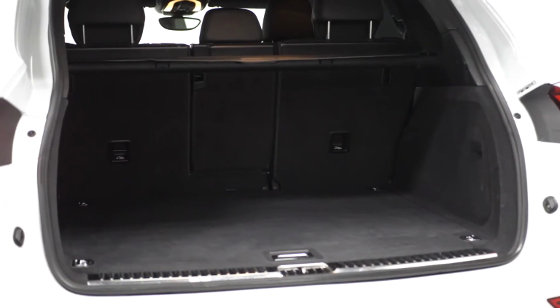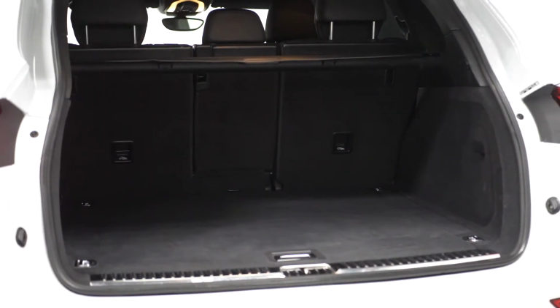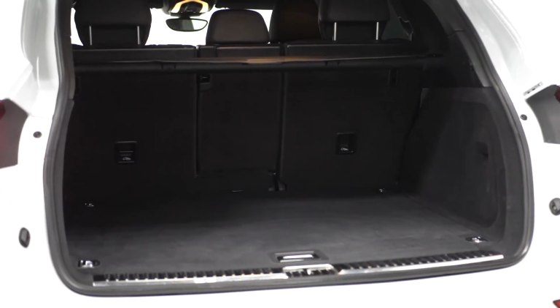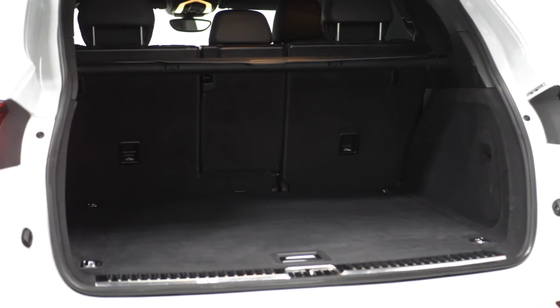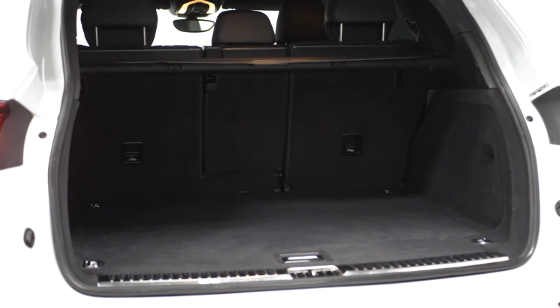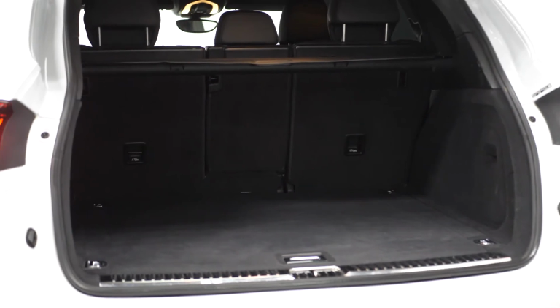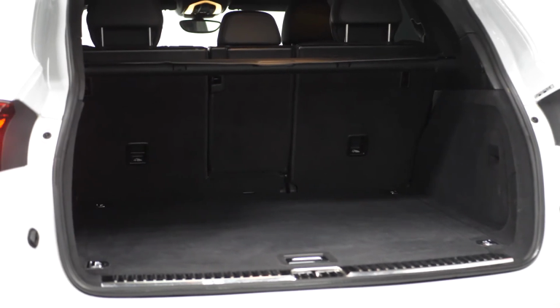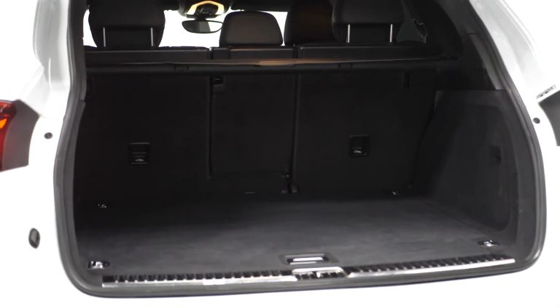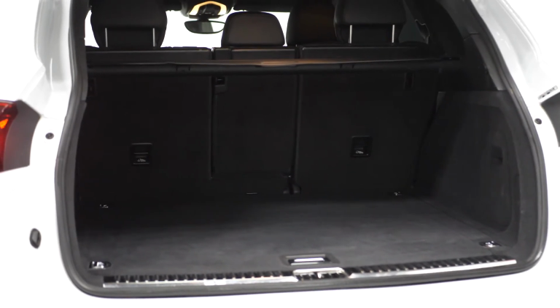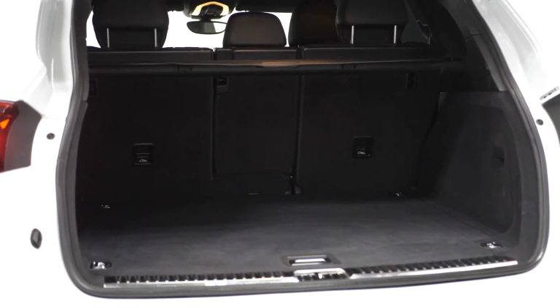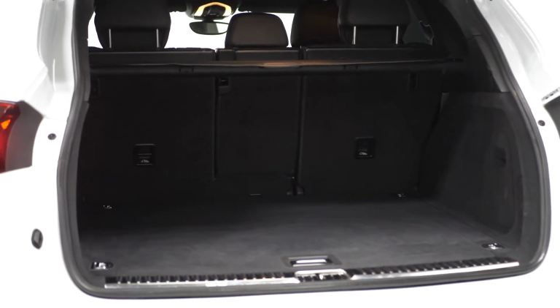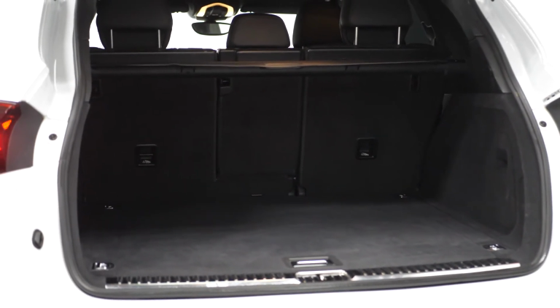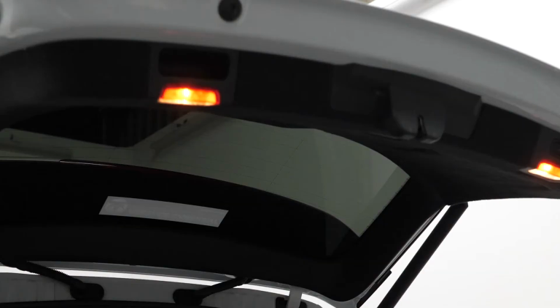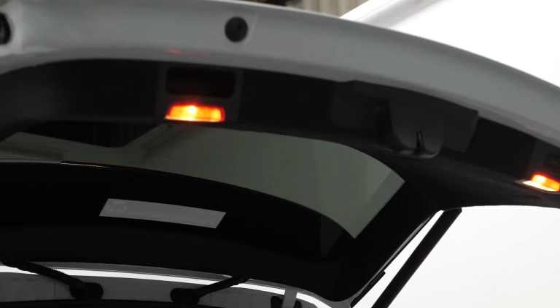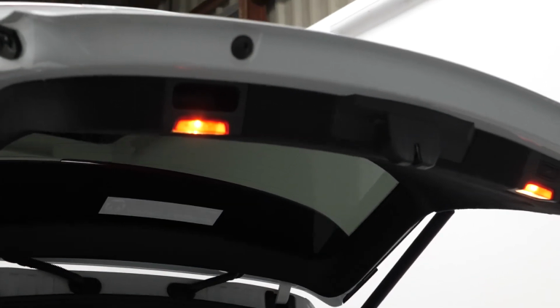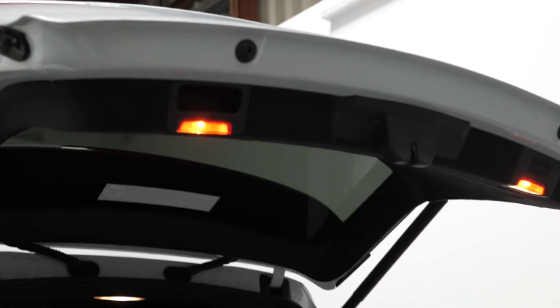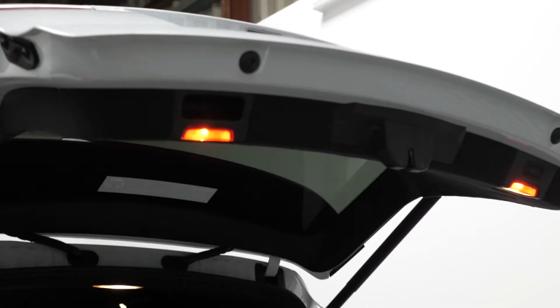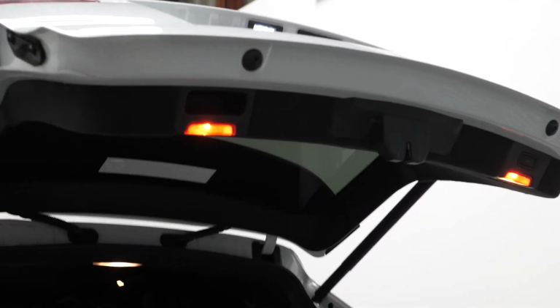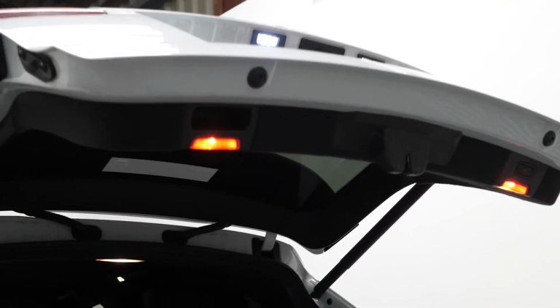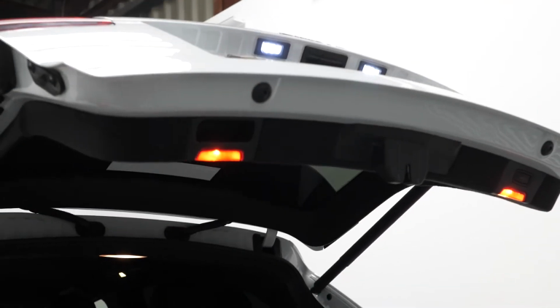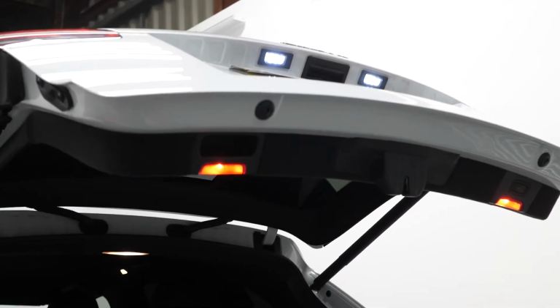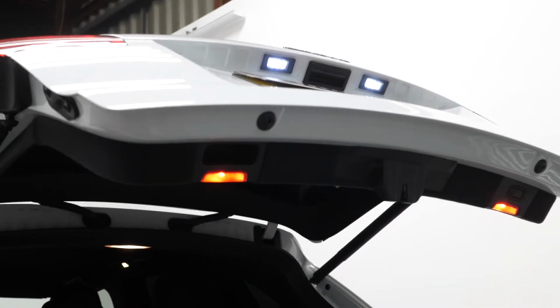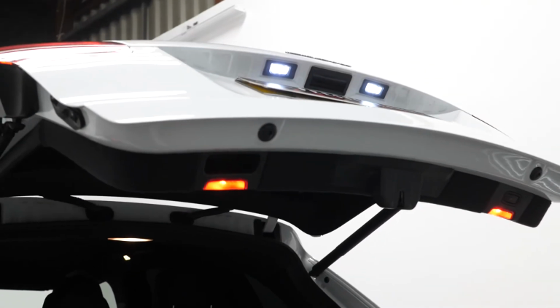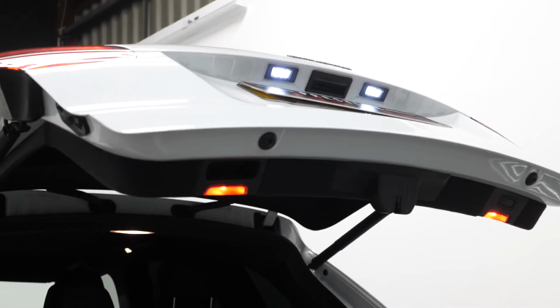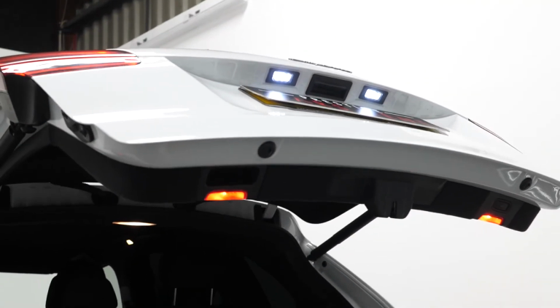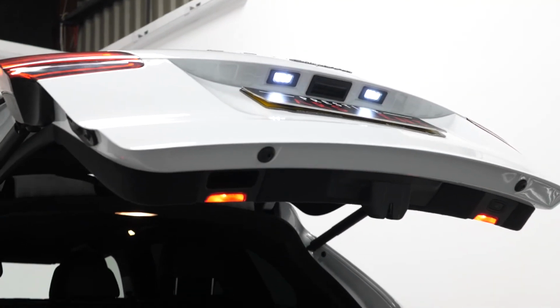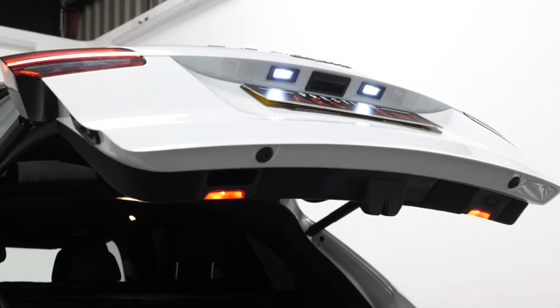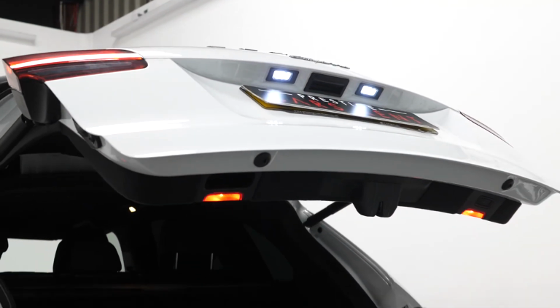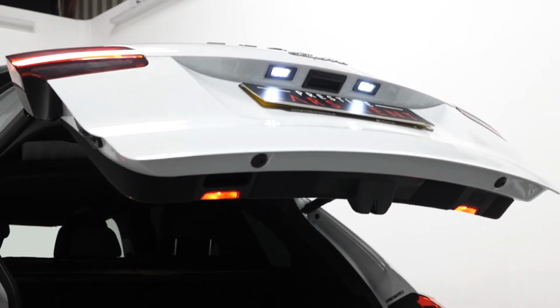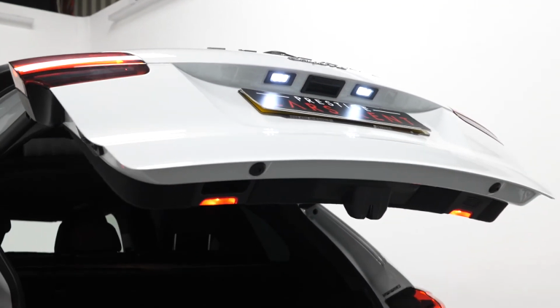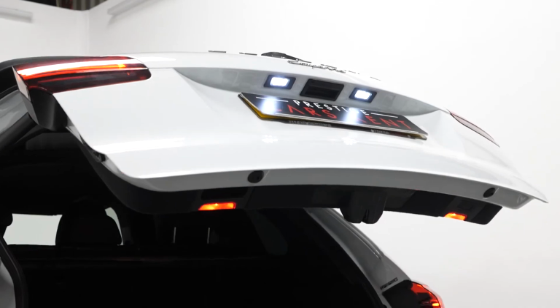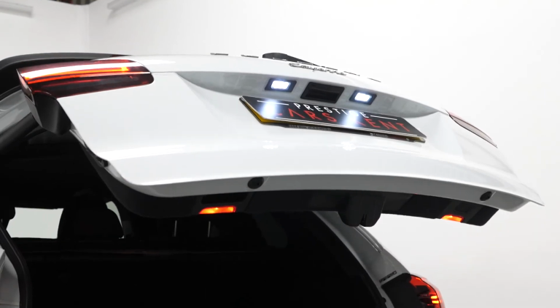Moving to the rear, you can find the 40/20/40 split-folding rear seats and a power-operated tailgate.